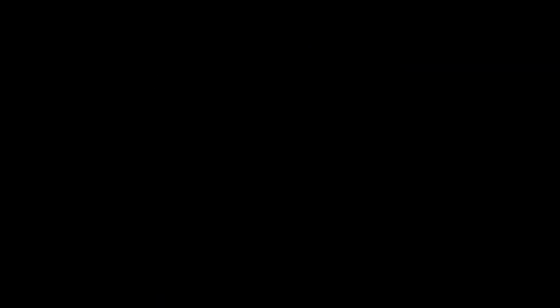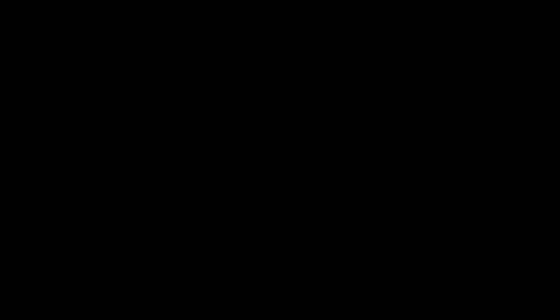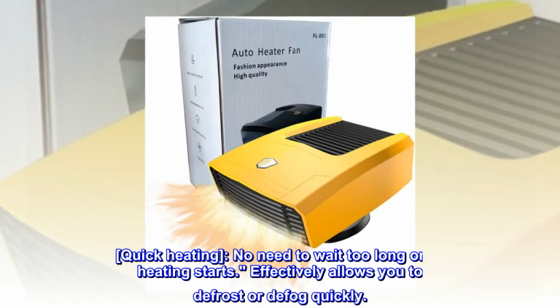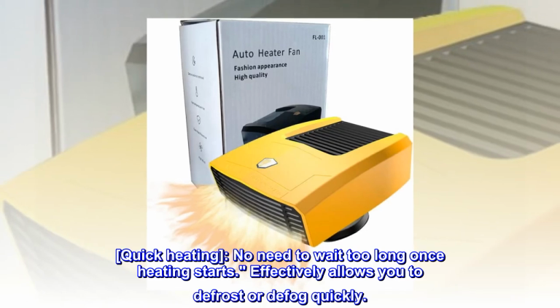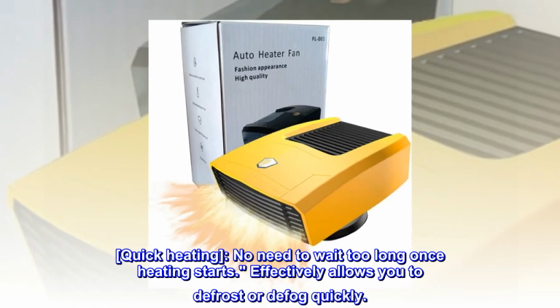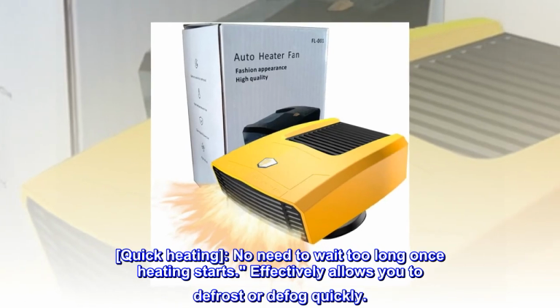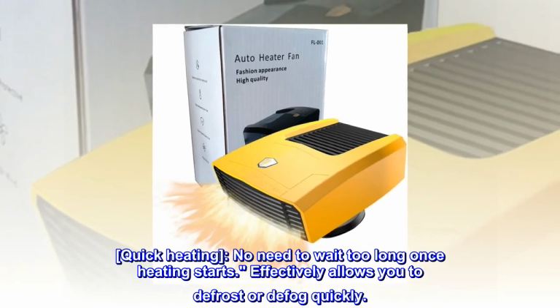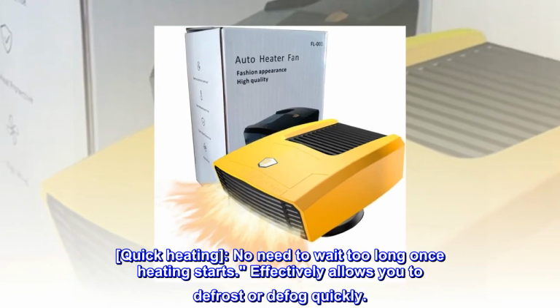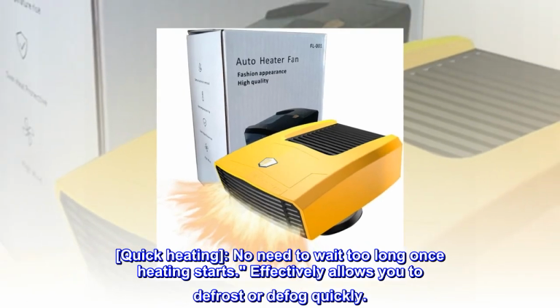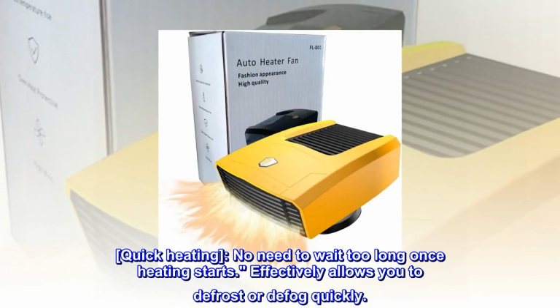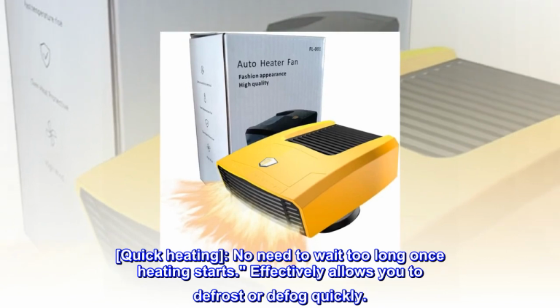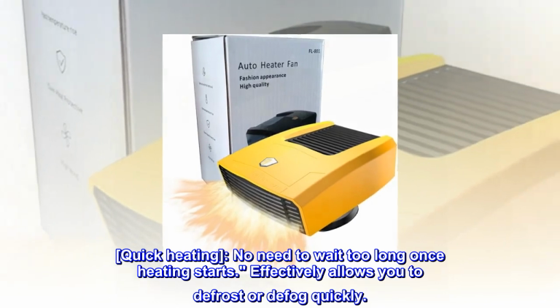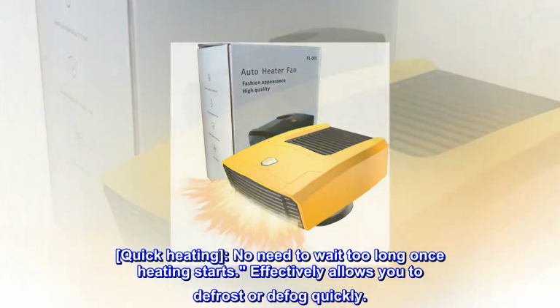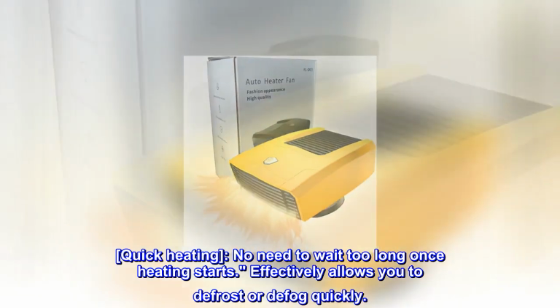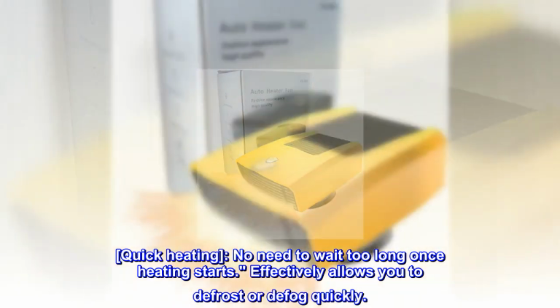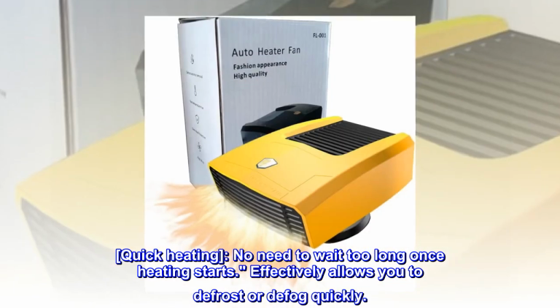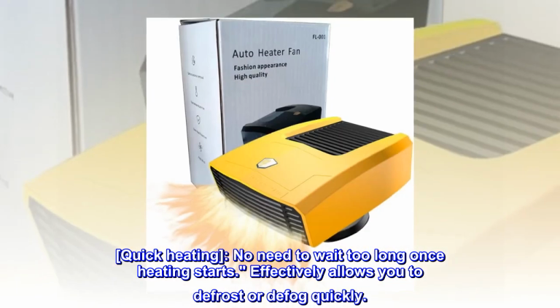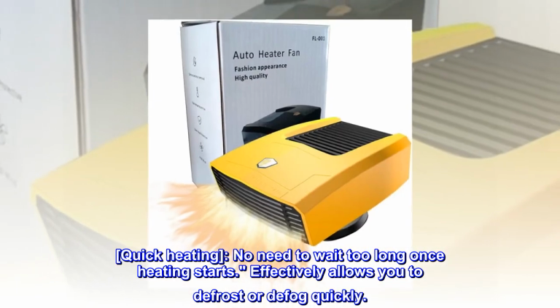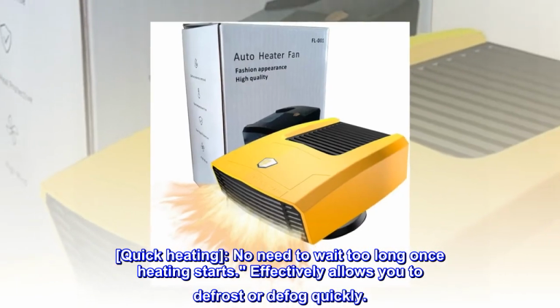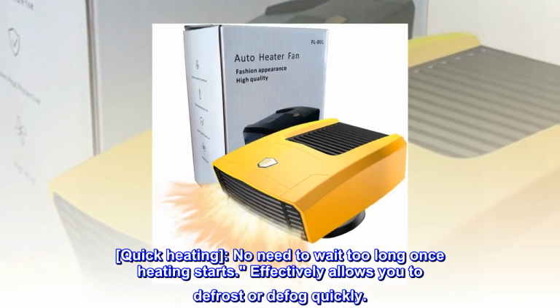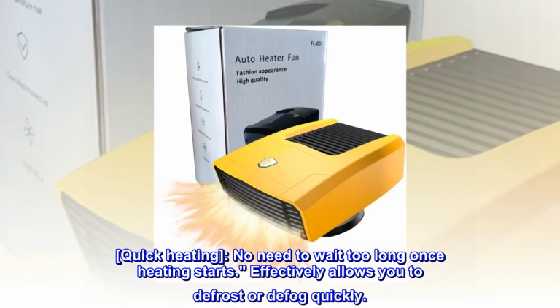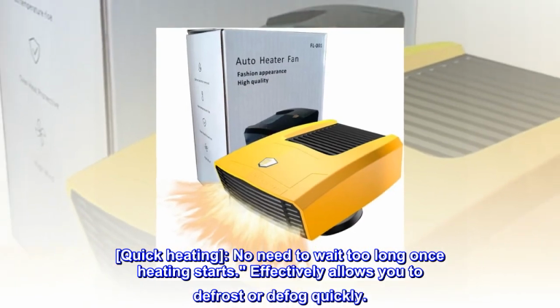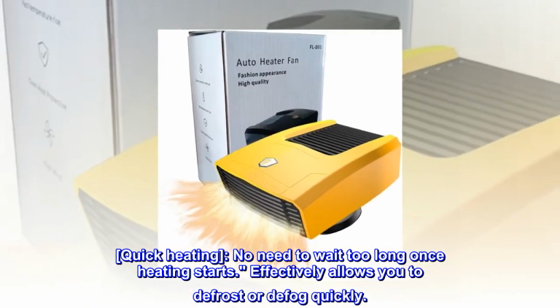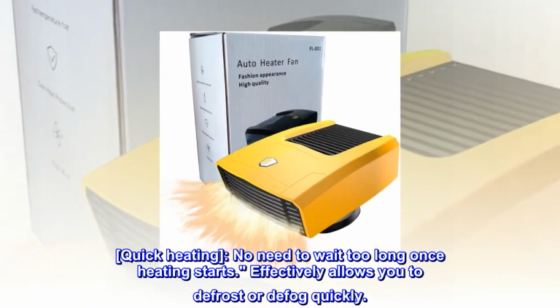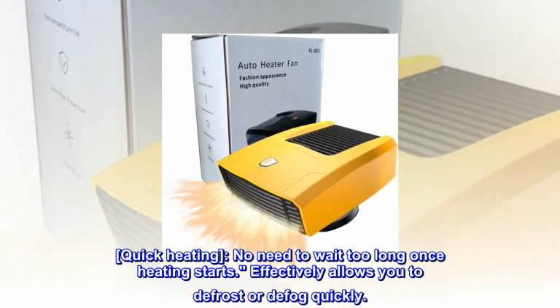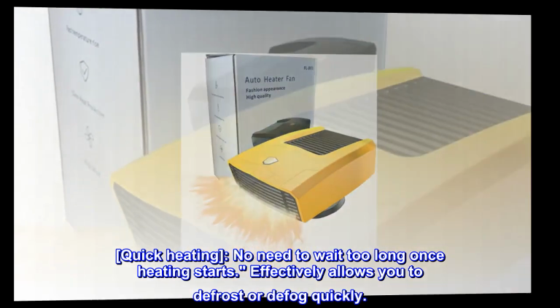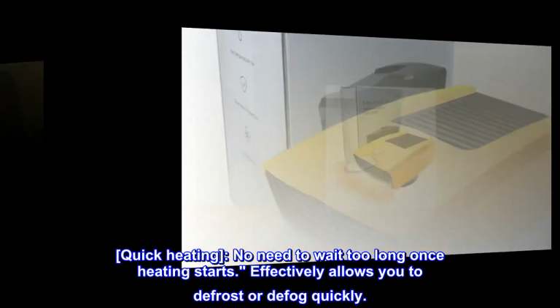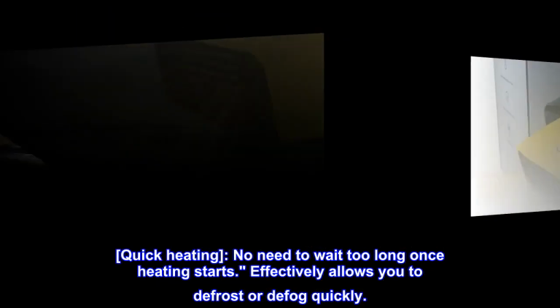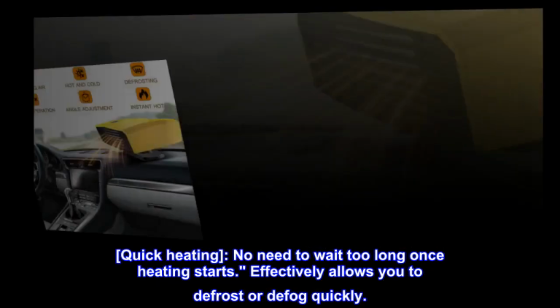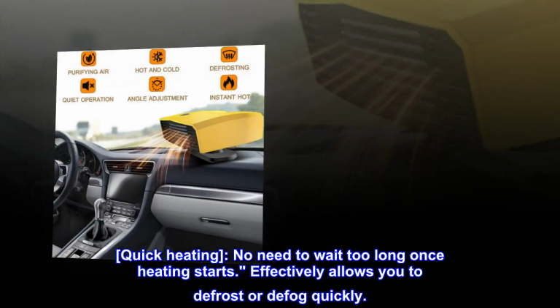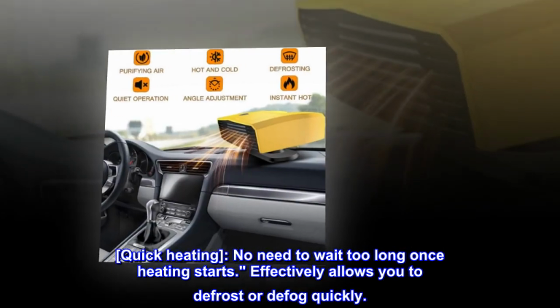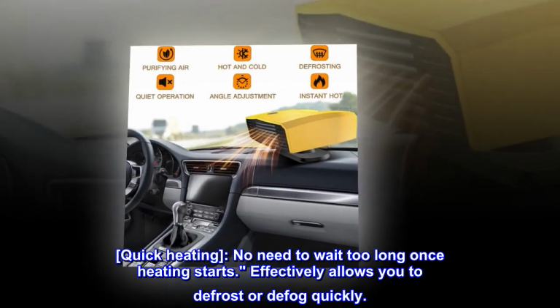Quick heating. No need to wait too long once heating starts. Effectively allows you to defrost or defog quickly.